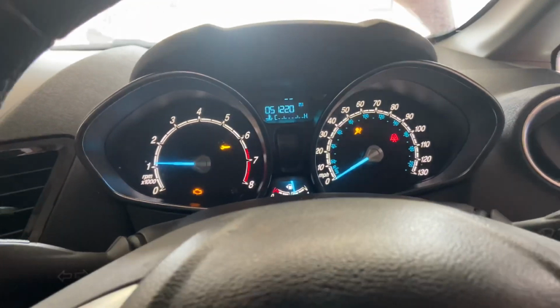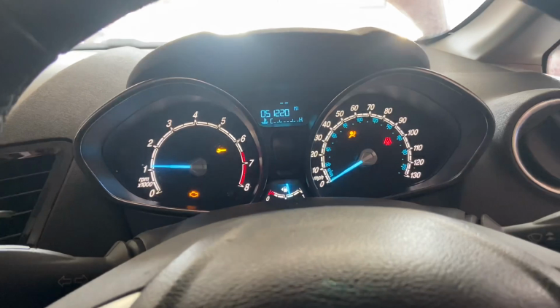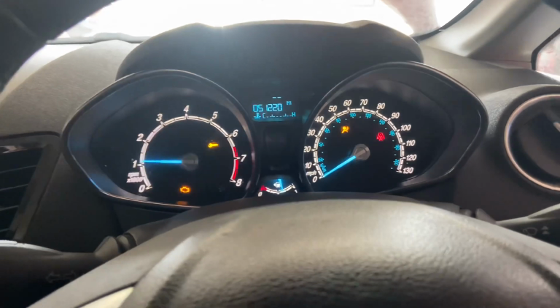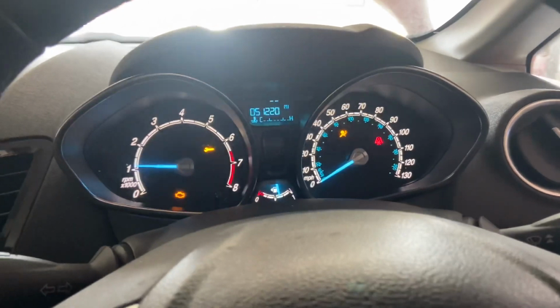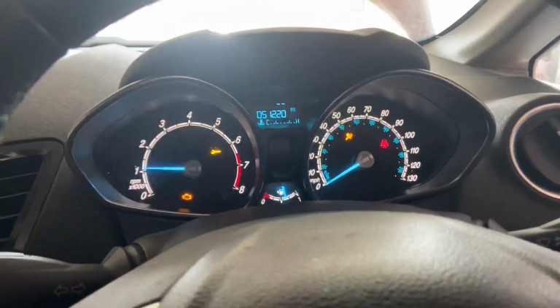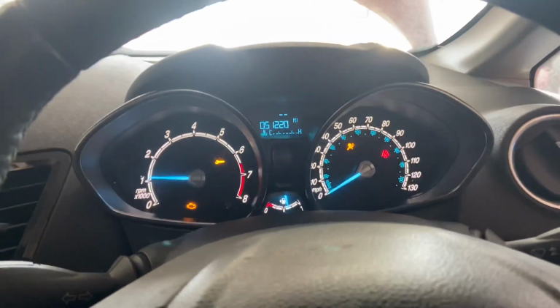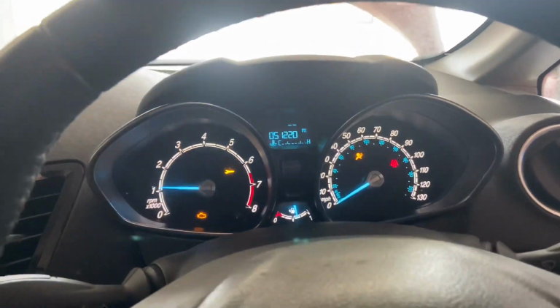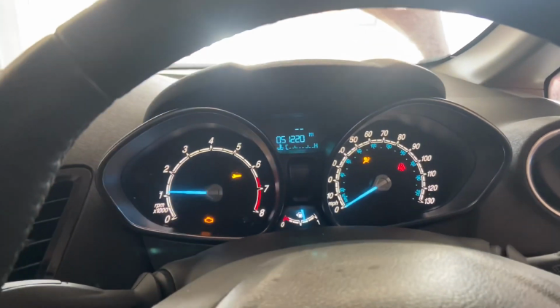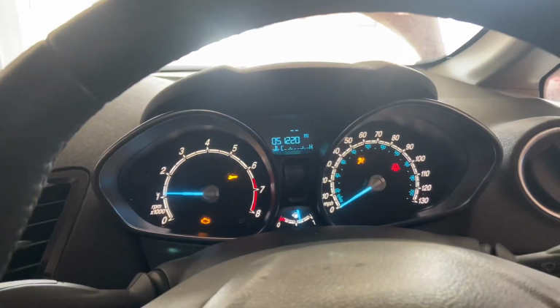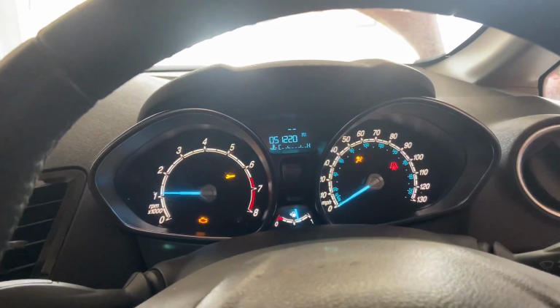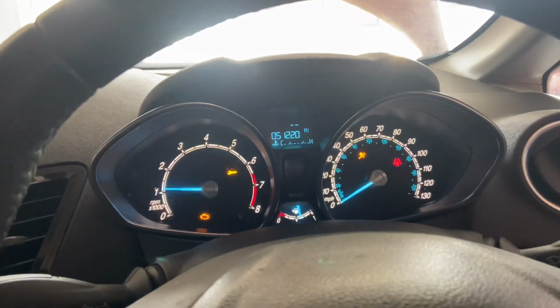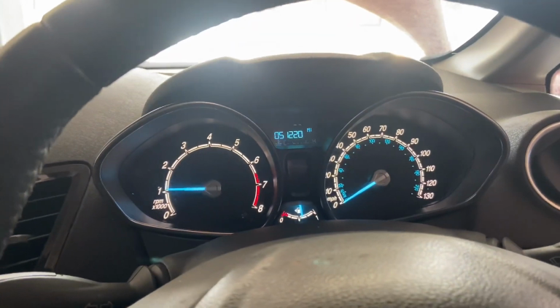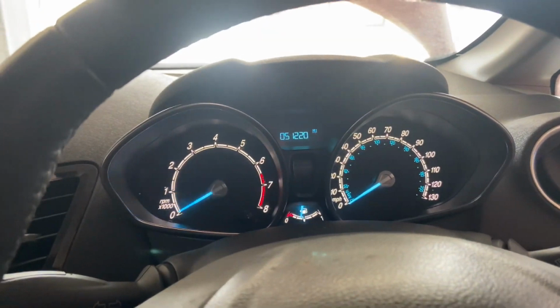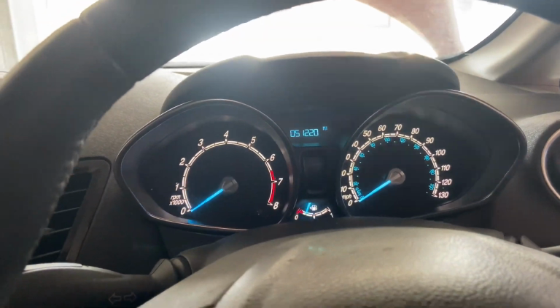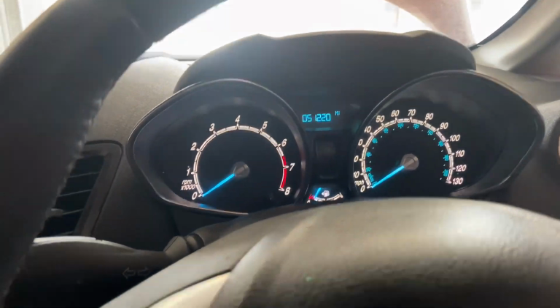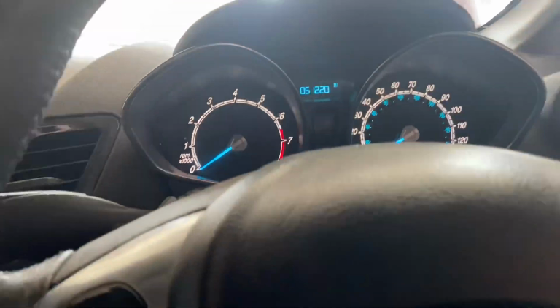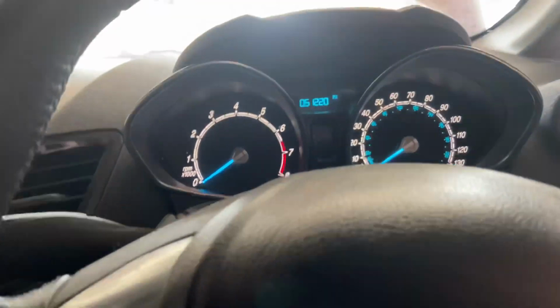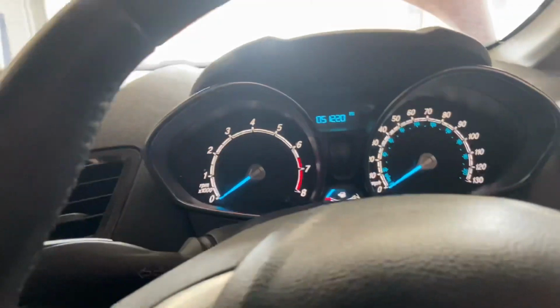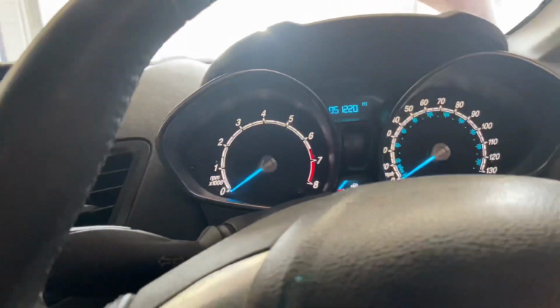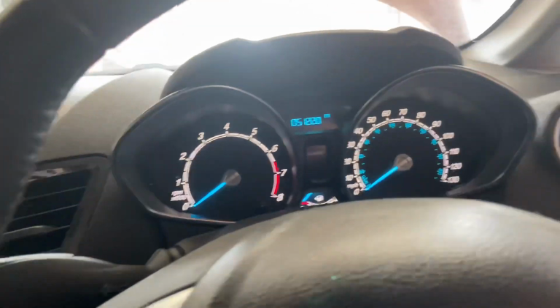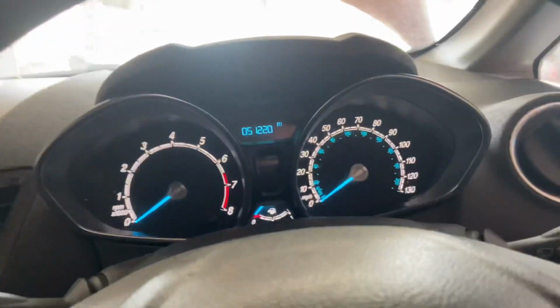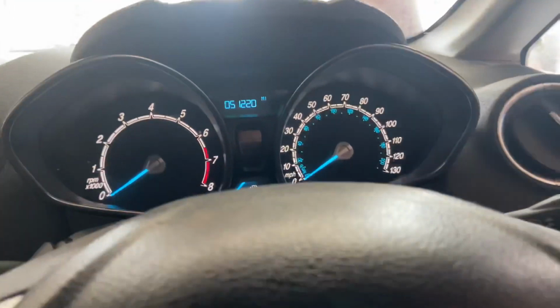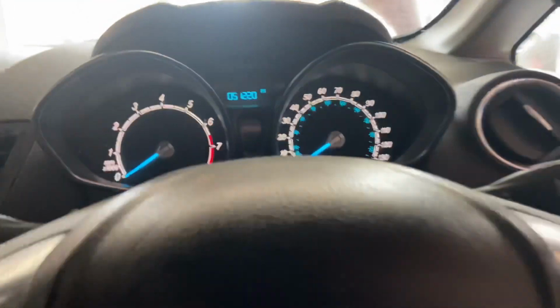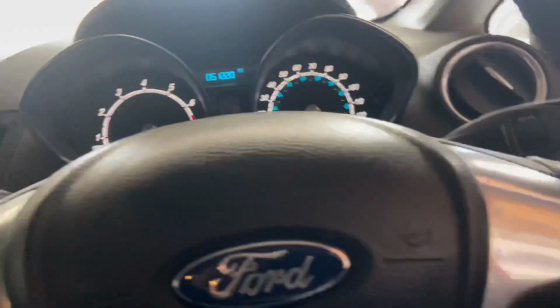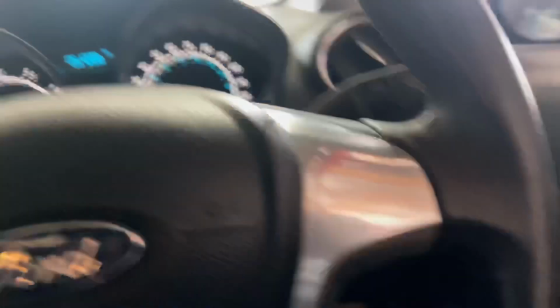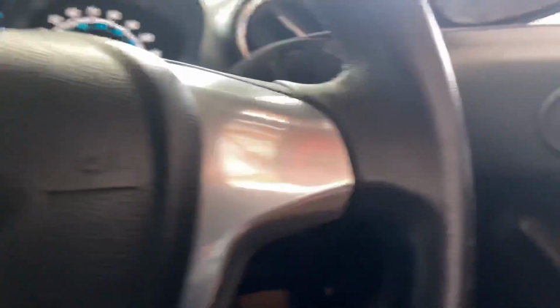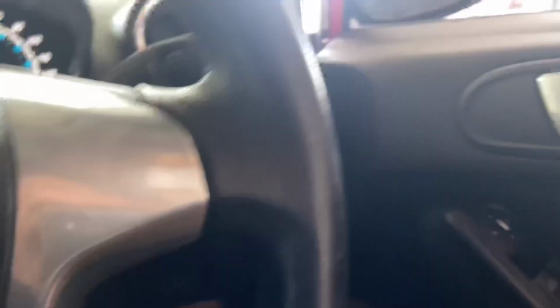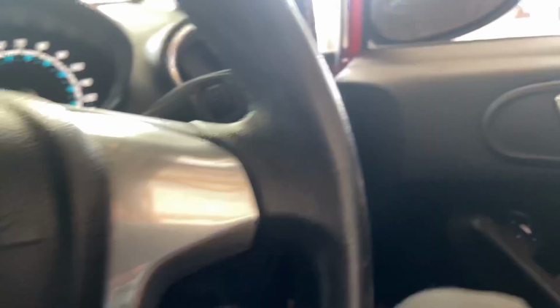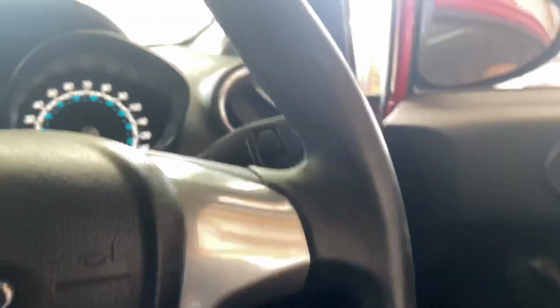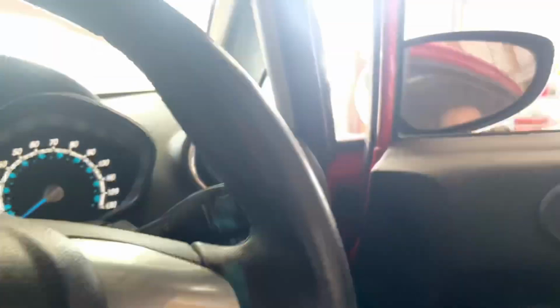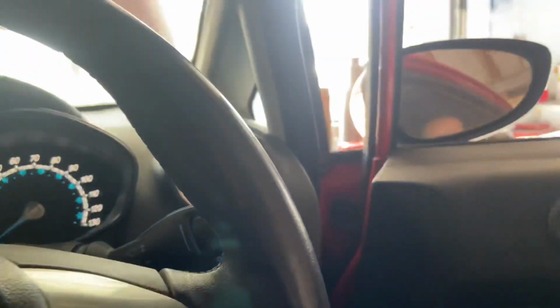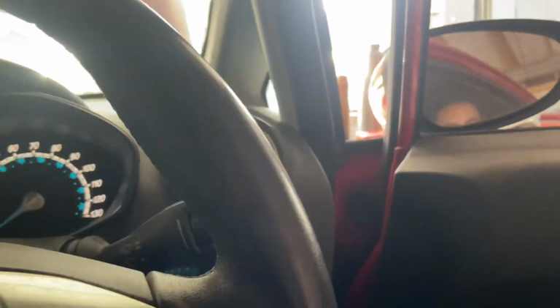Yeah, happy about that. I'll turn it off - don't want to annoy the neighbours too much.